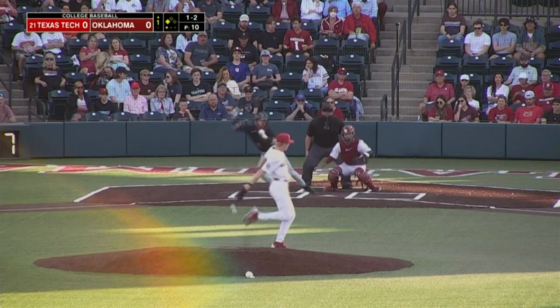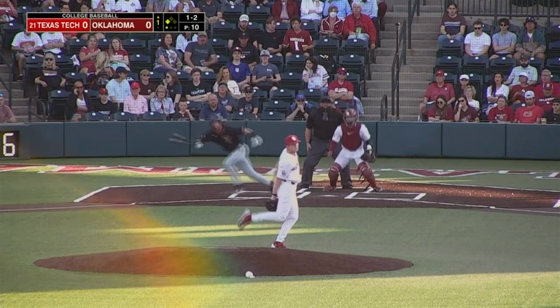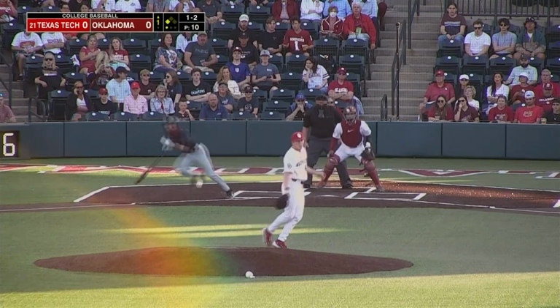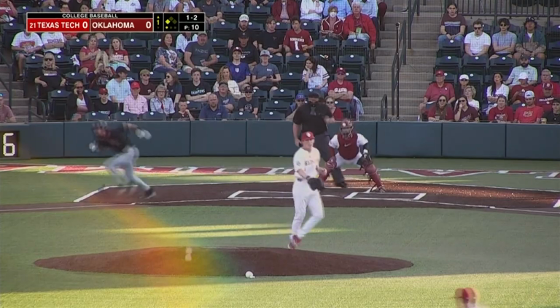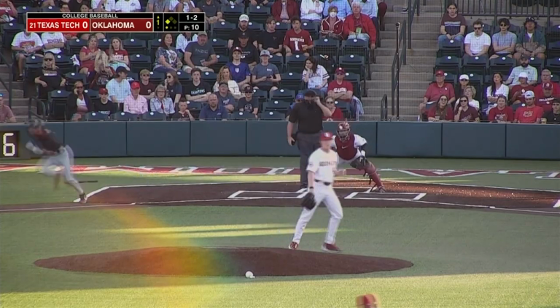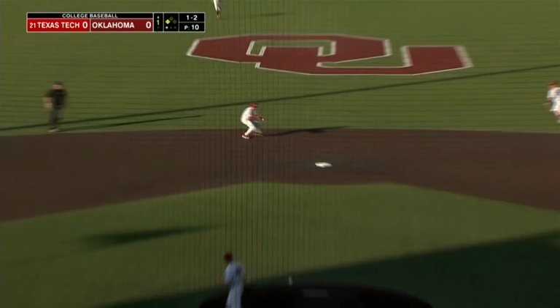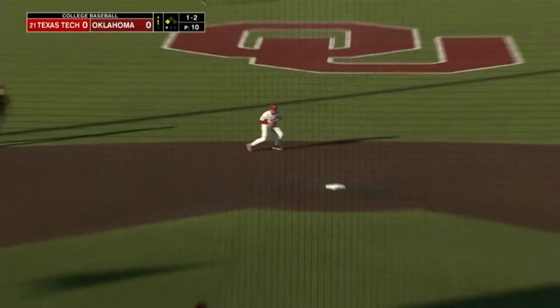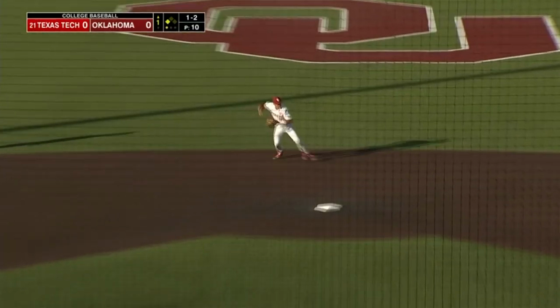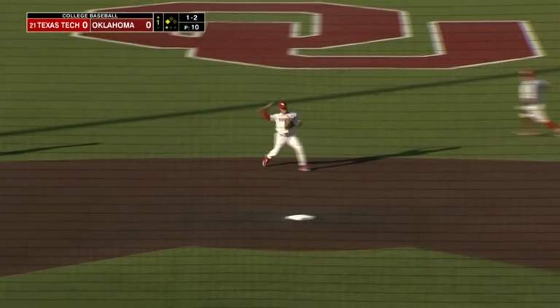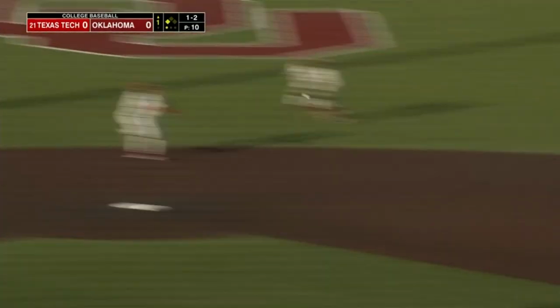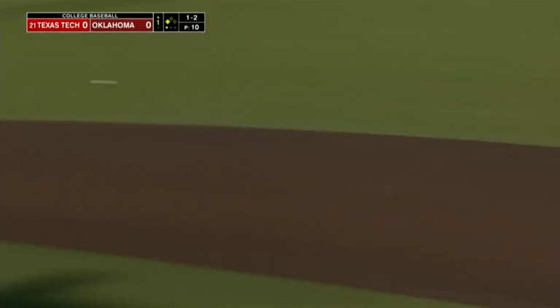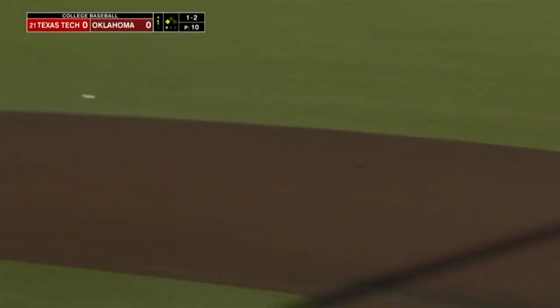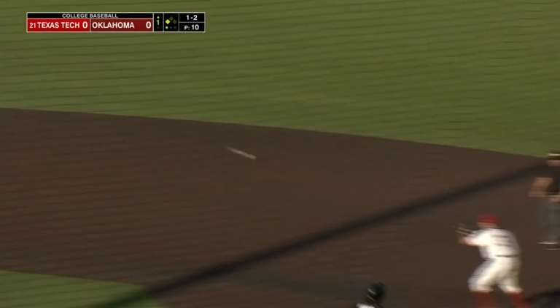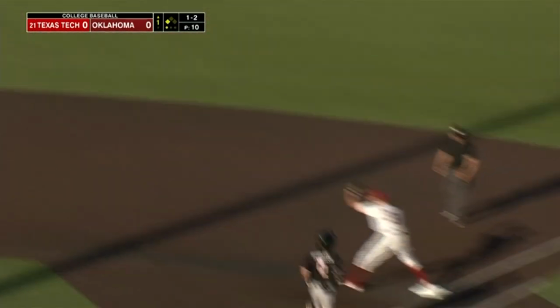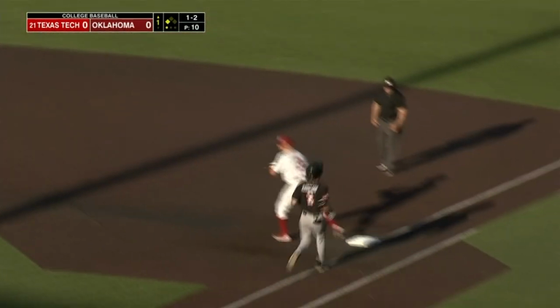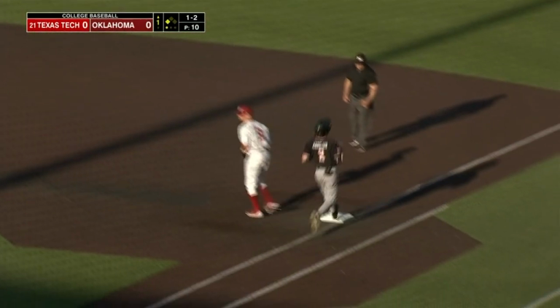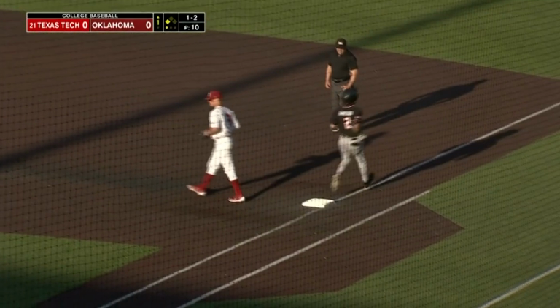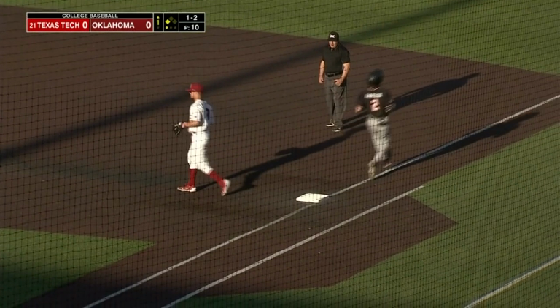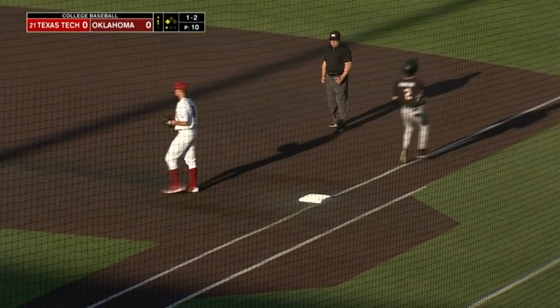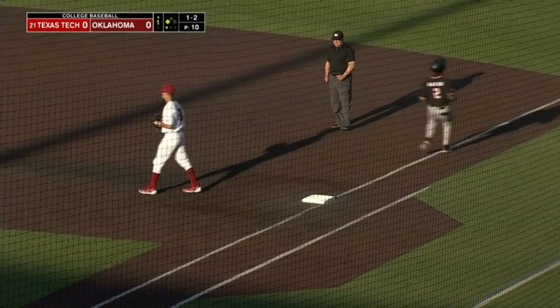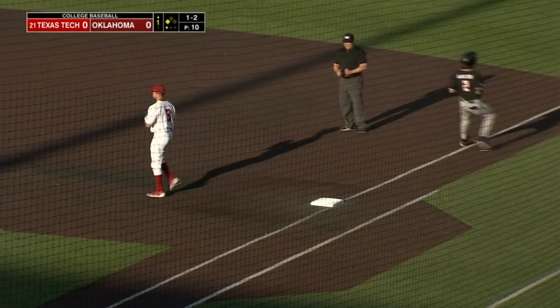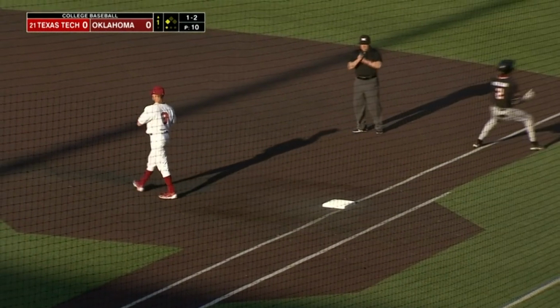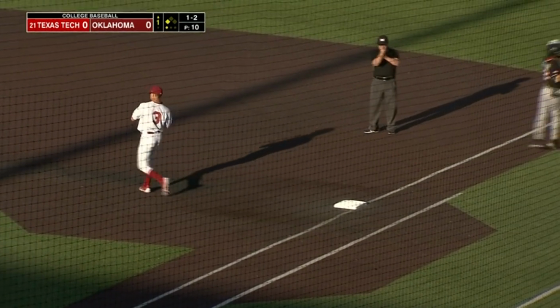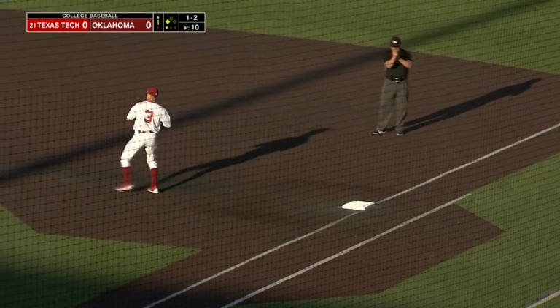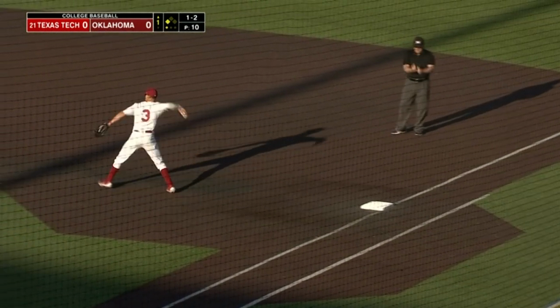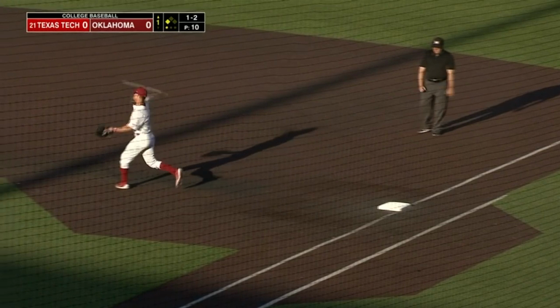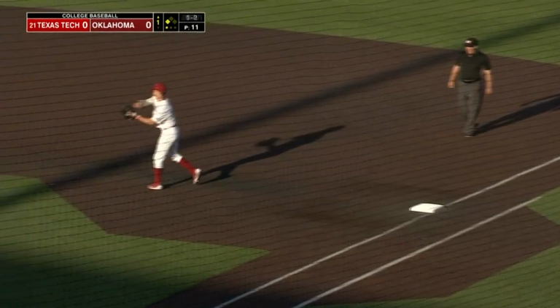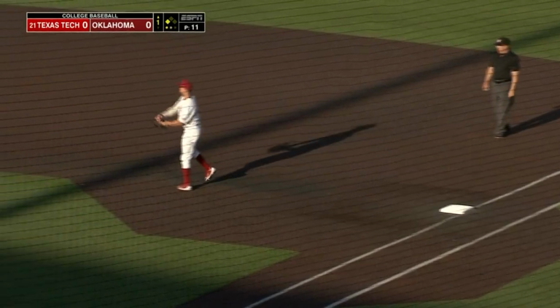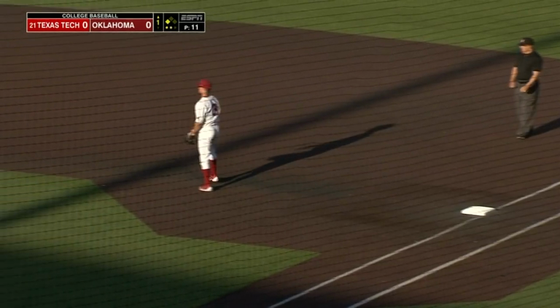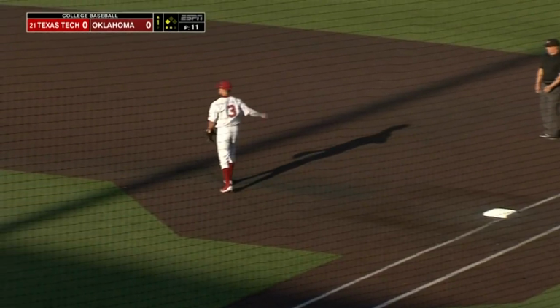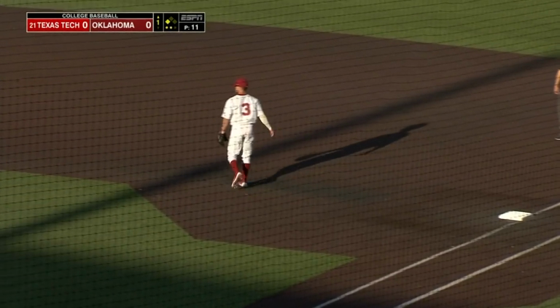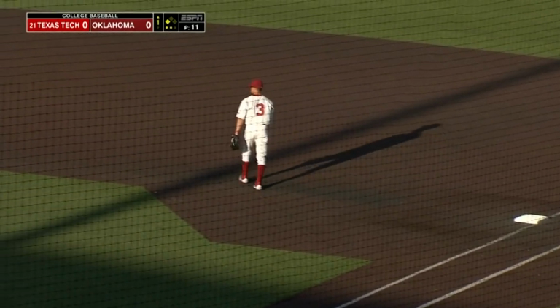Right back up the middle. It'll be fielded by Harris. He'll get the out, but crossing the plate with the first run of the night is Nolan Hester.